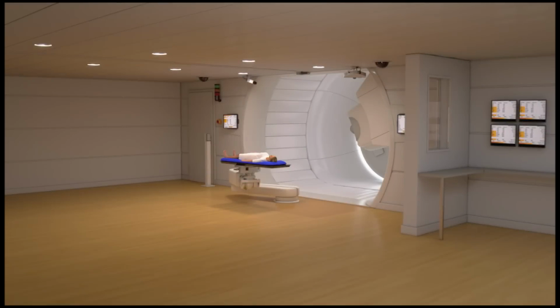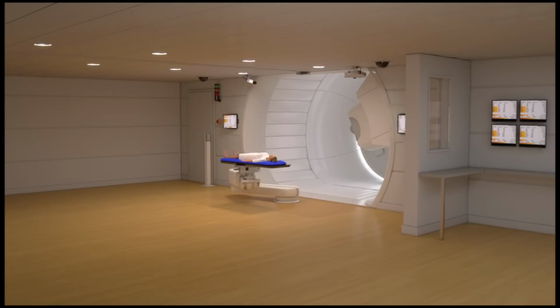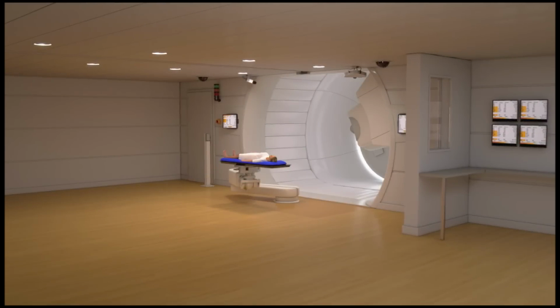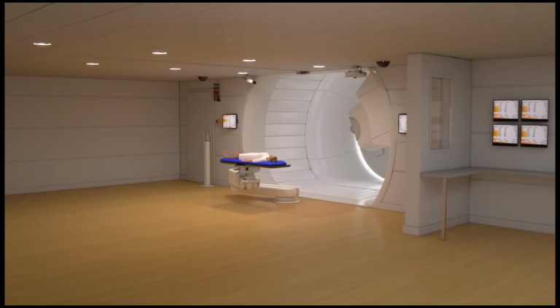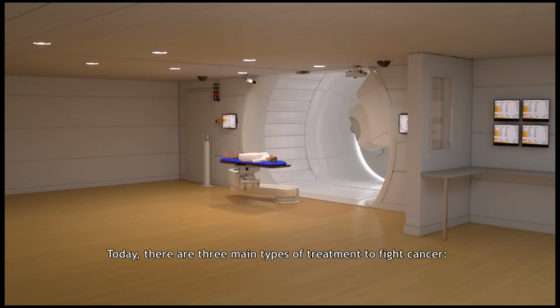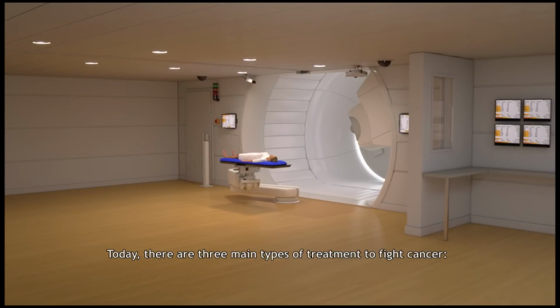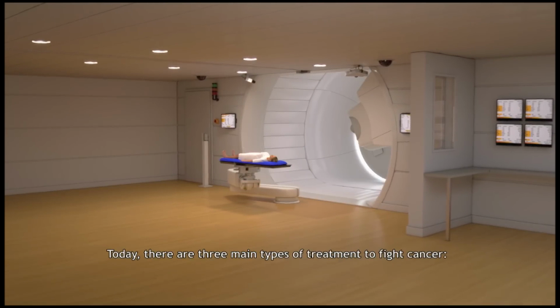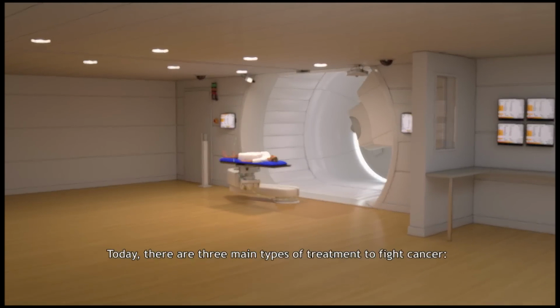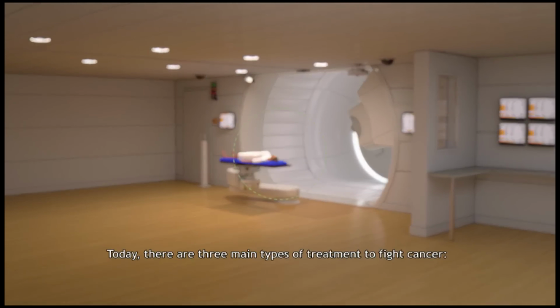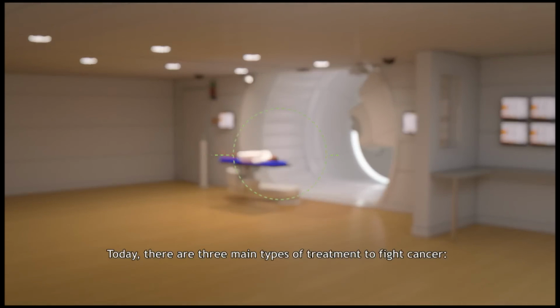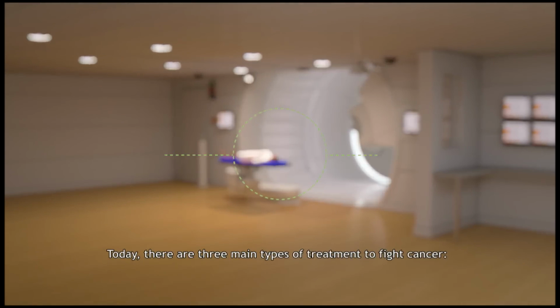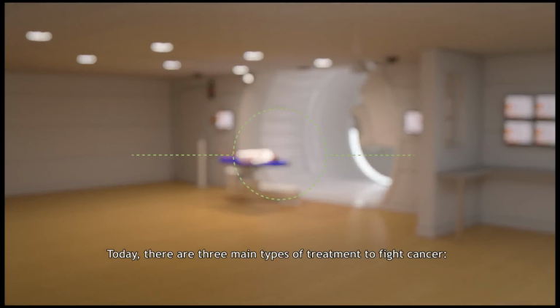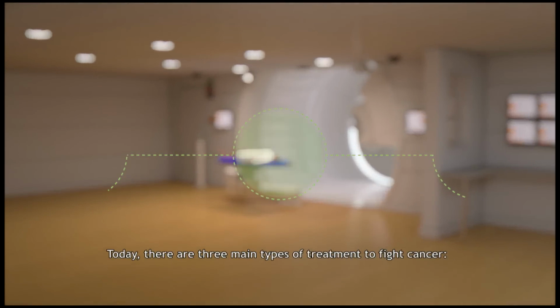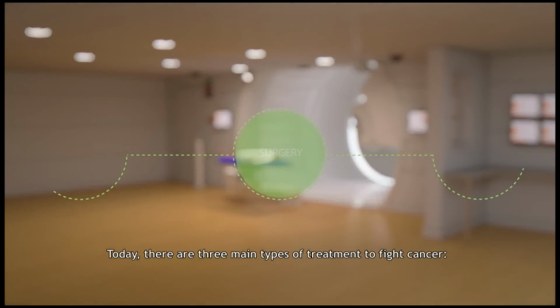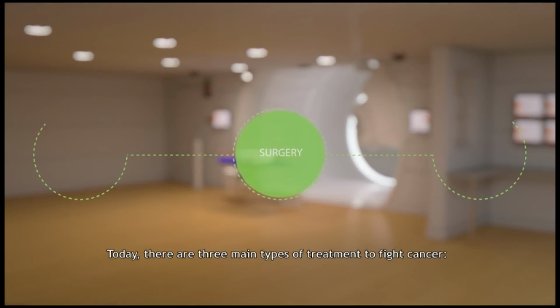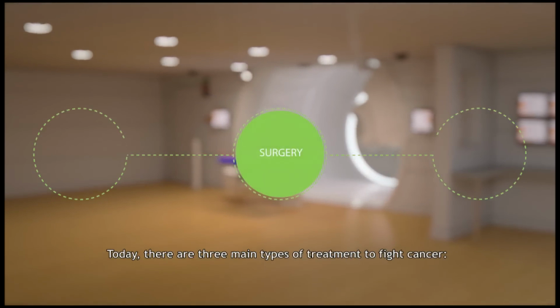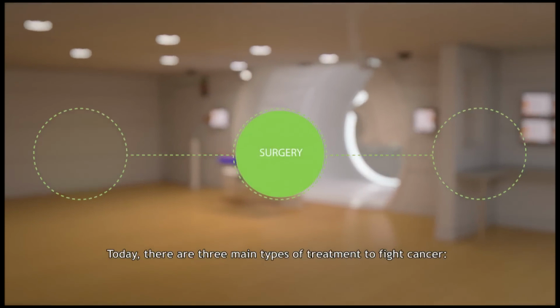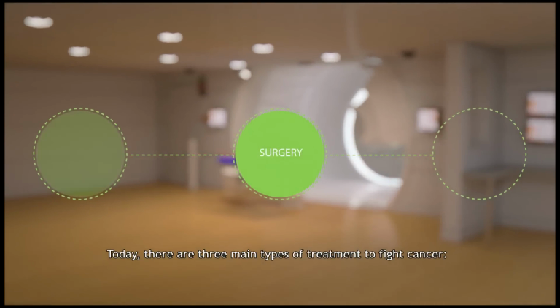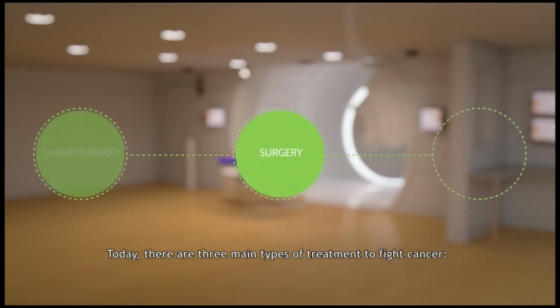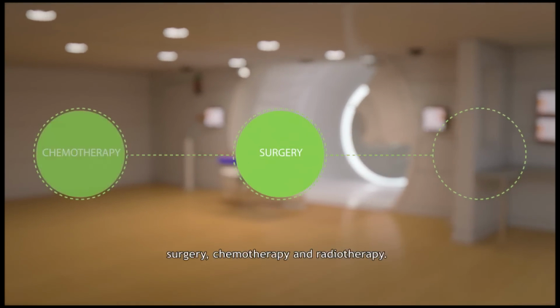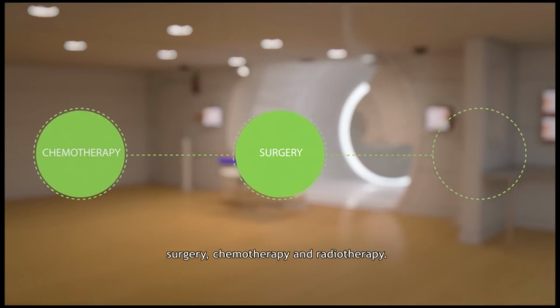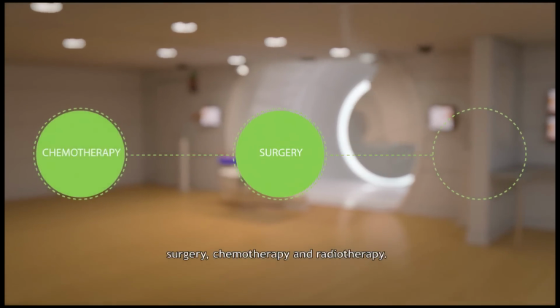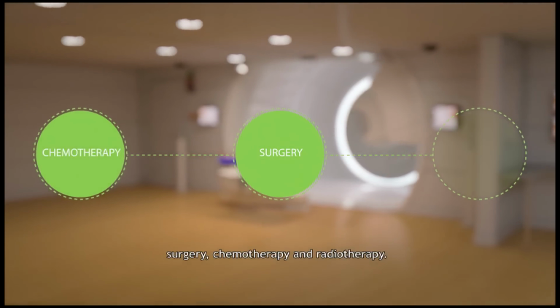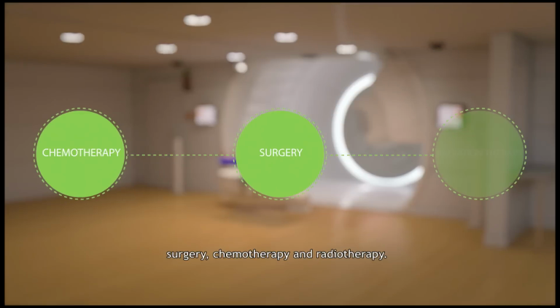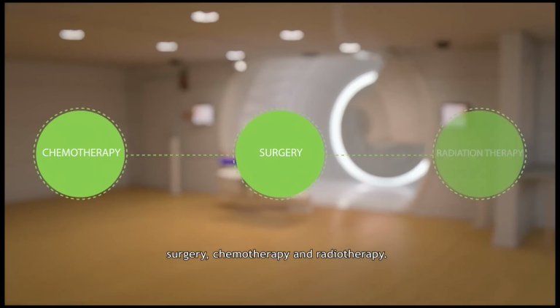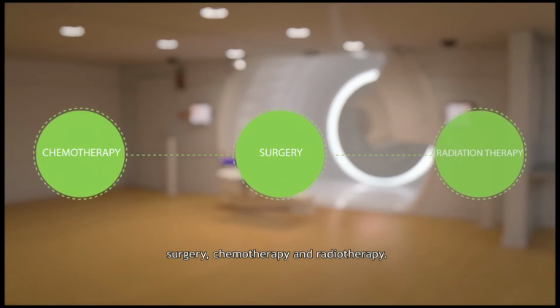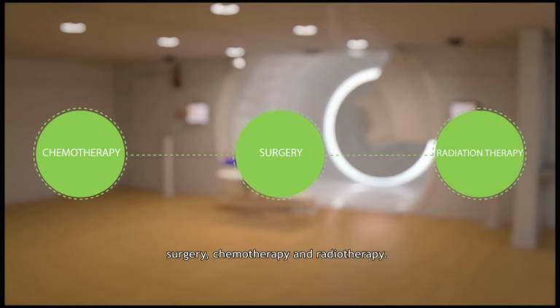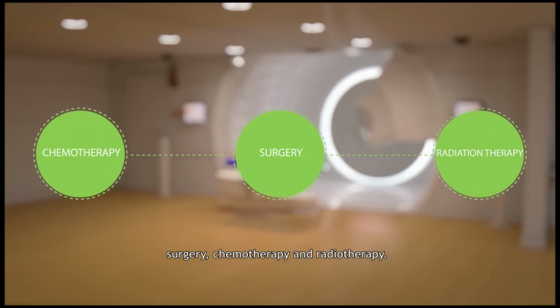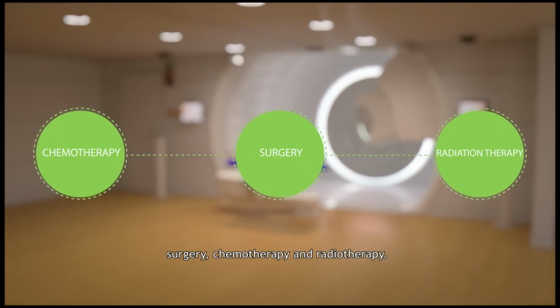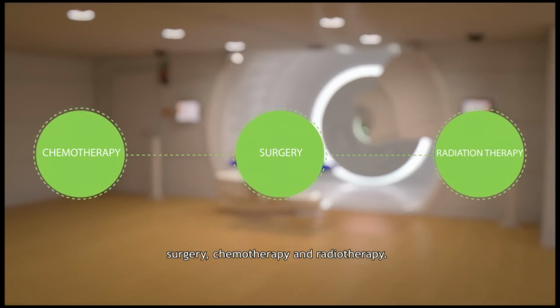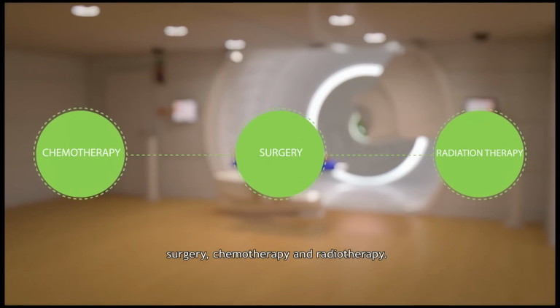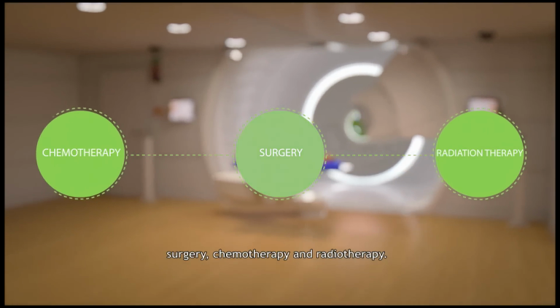Today there are three main types of treatment to fight cancer: surgery, chemotherapy, and radiotherapy.